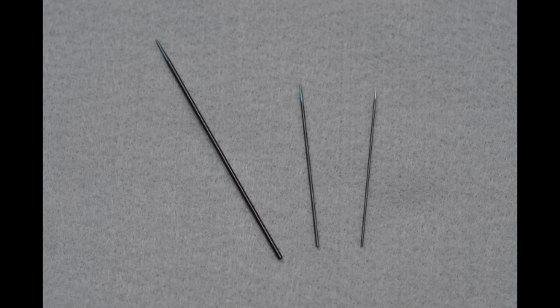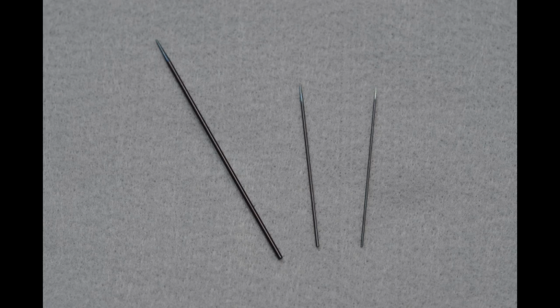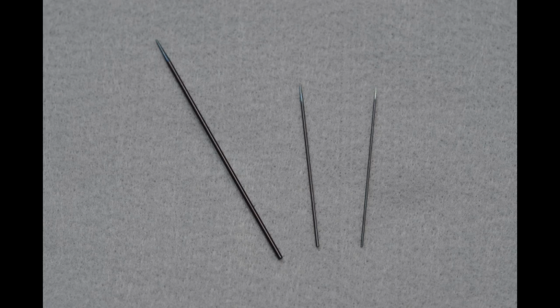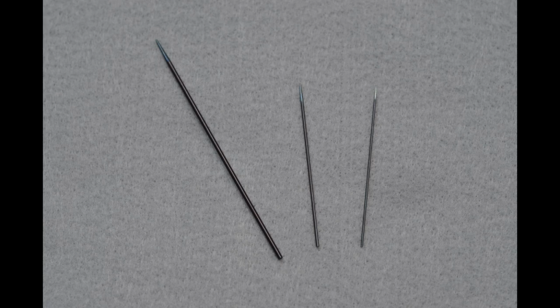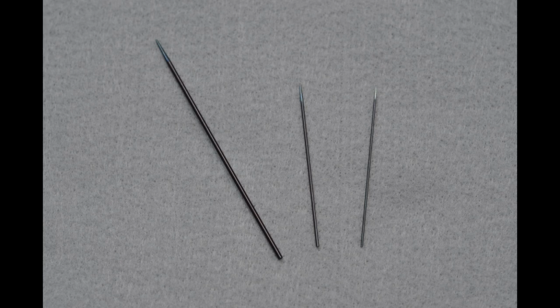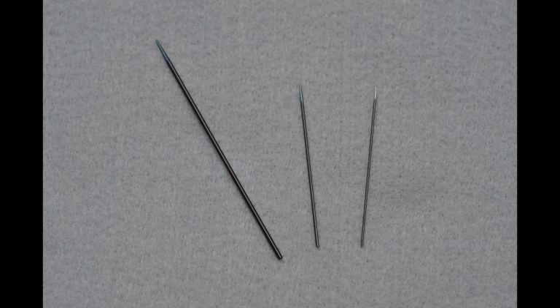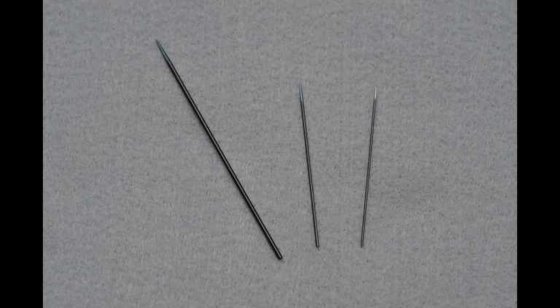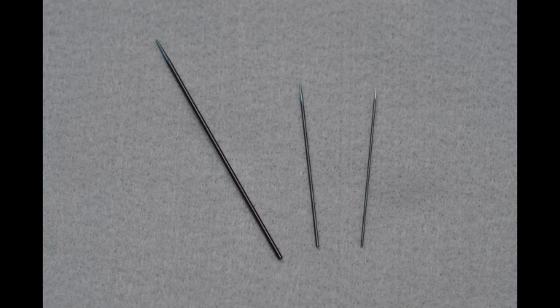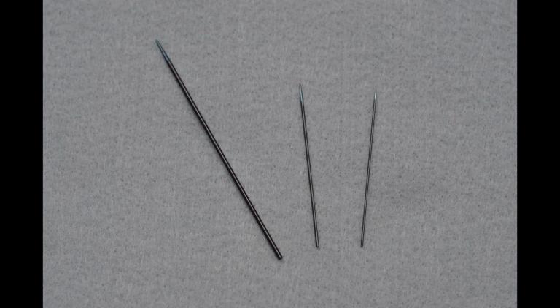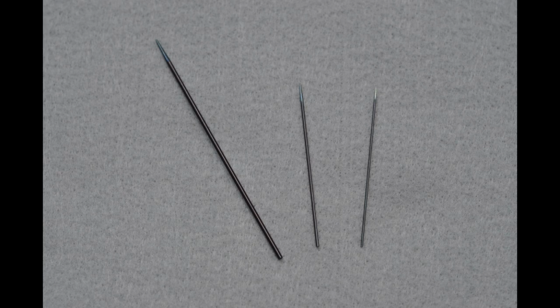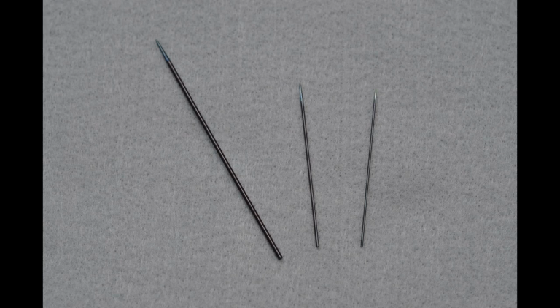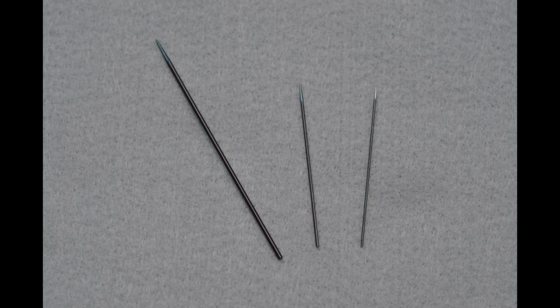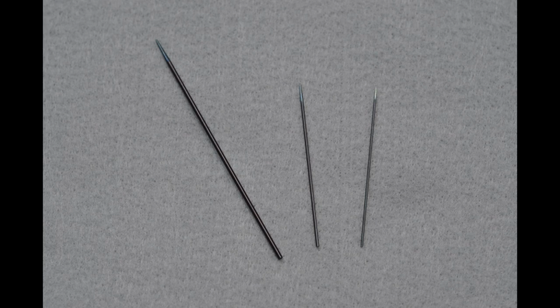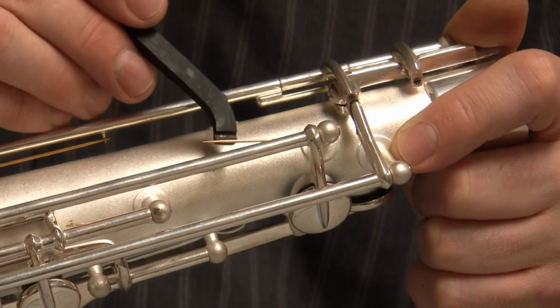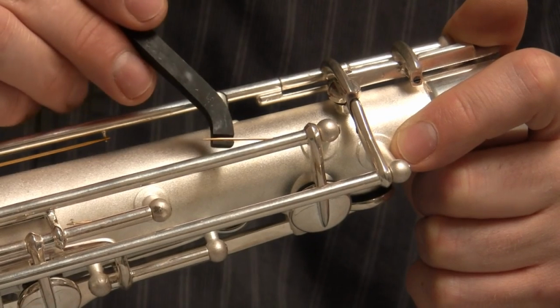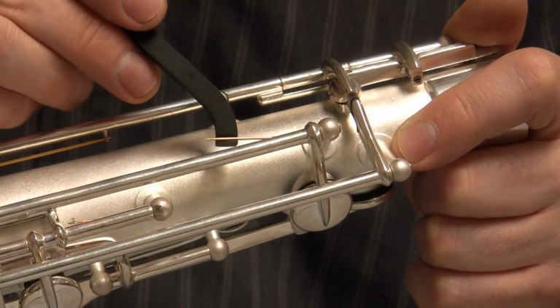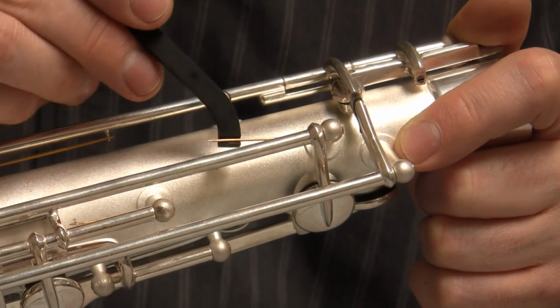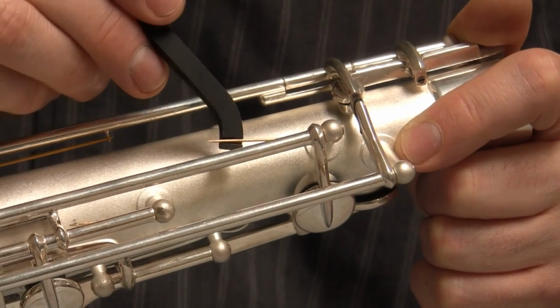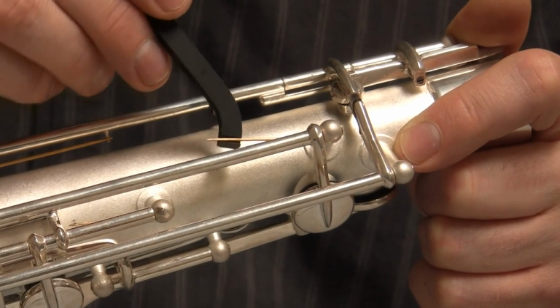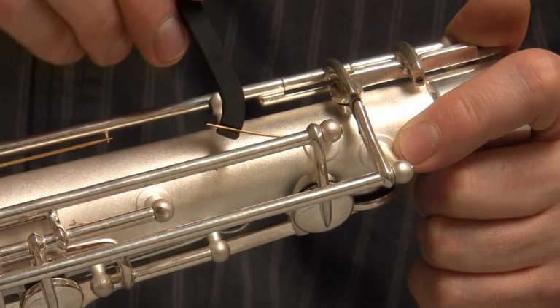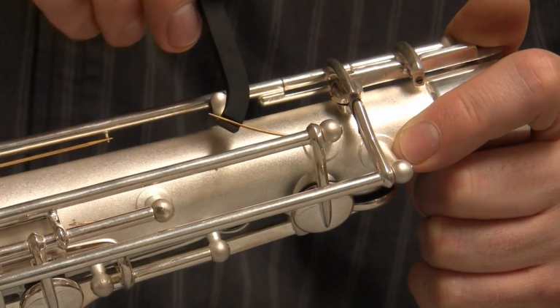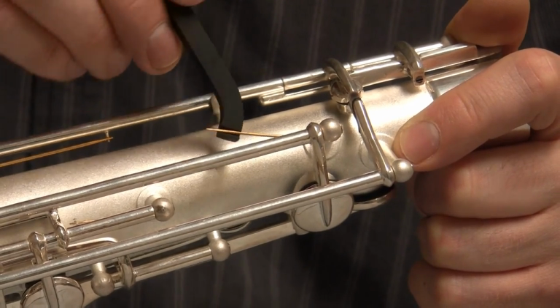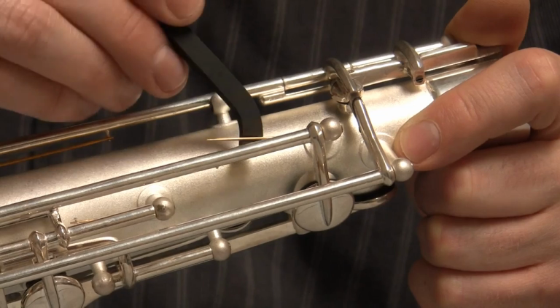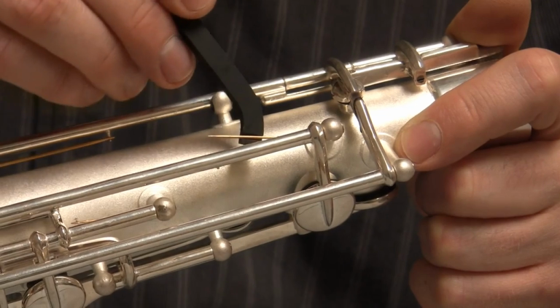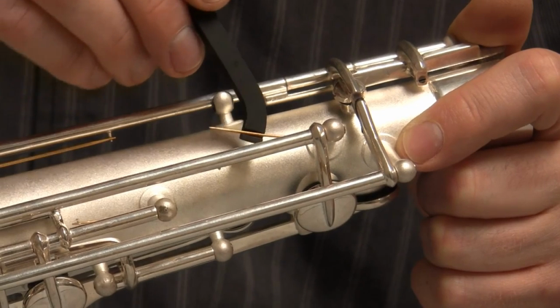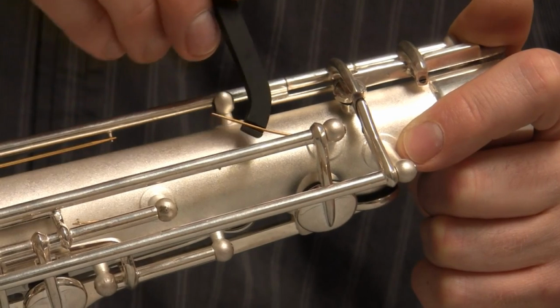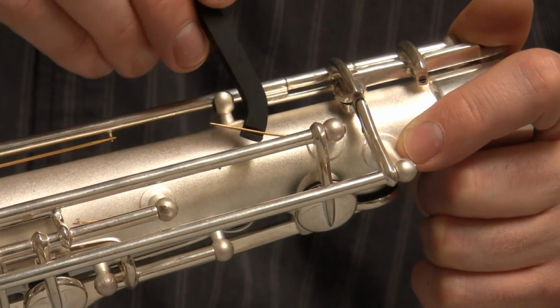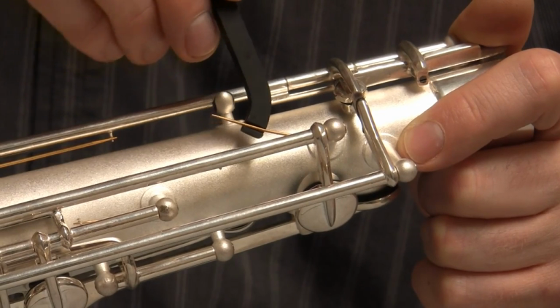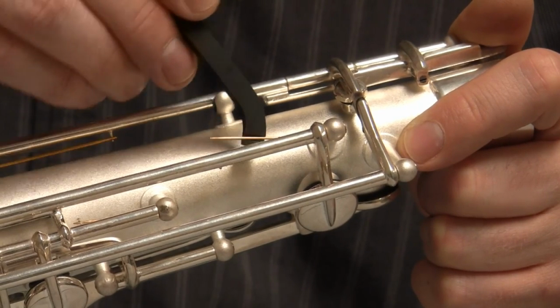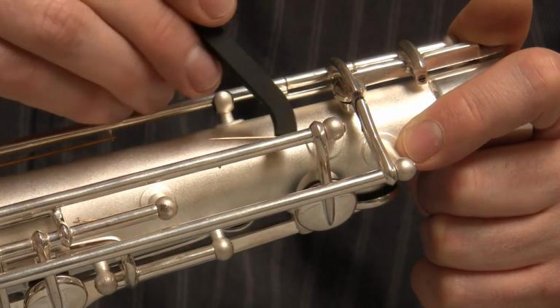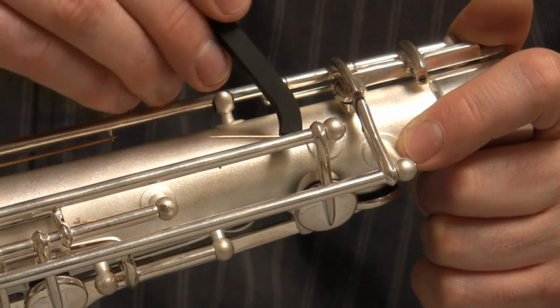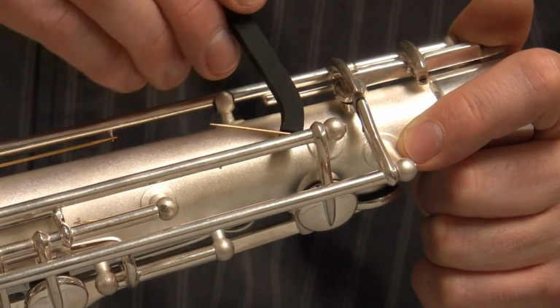The classic blued springs are reliable and affordable. These long lasting springs feature a consistent bluing and will hold their shape and curve.